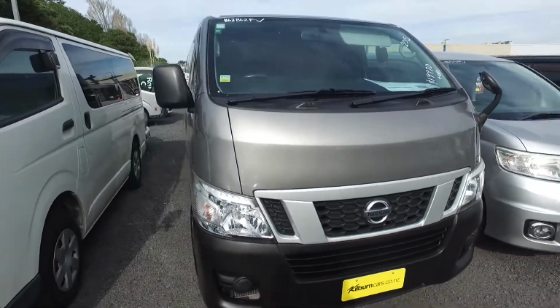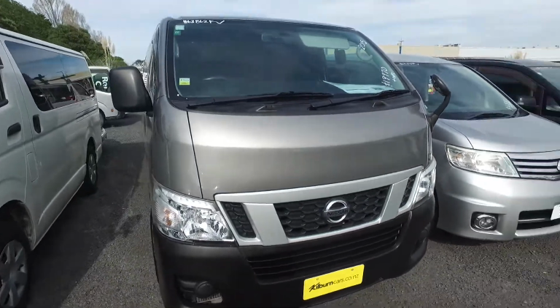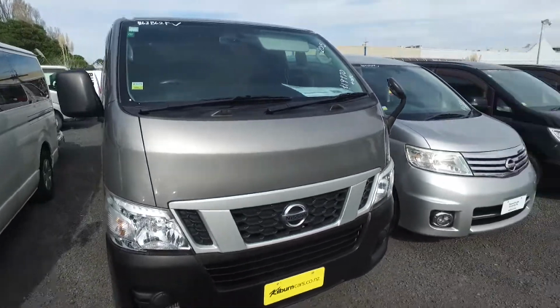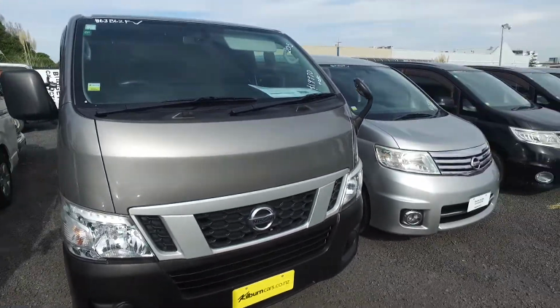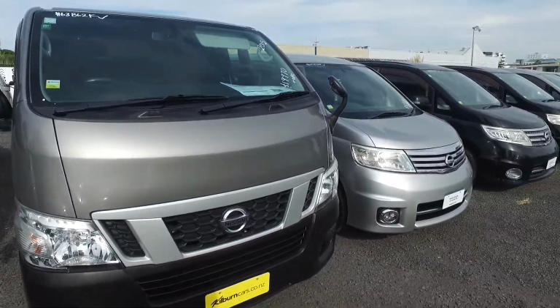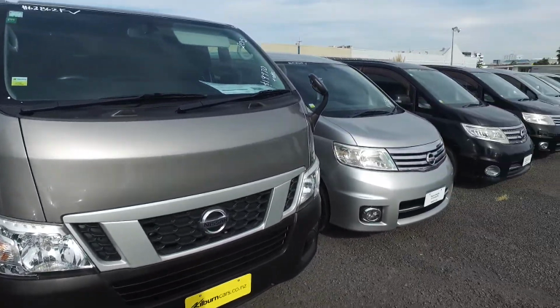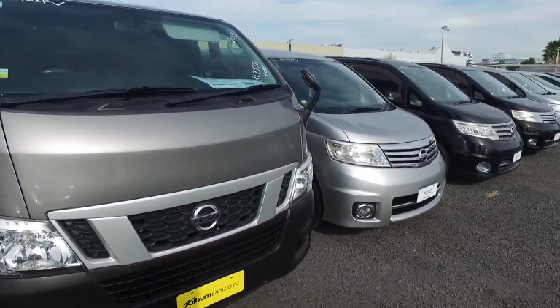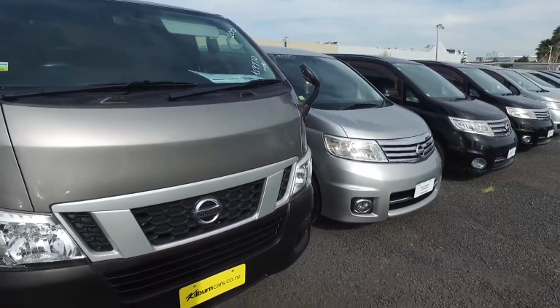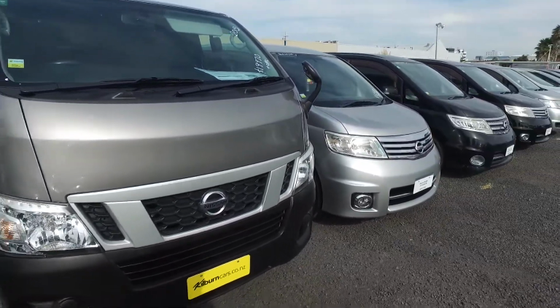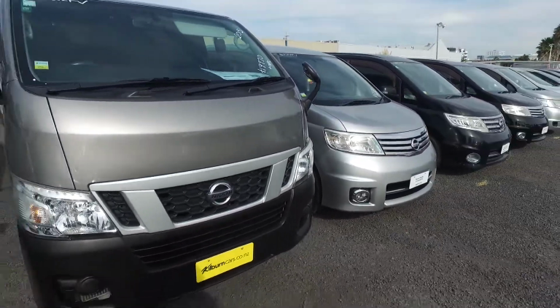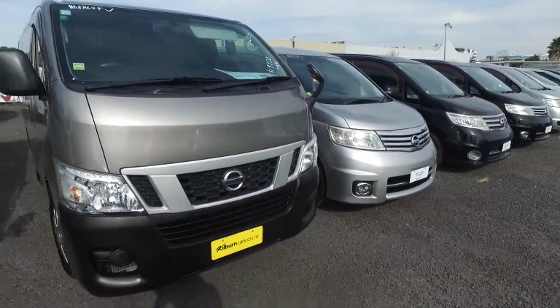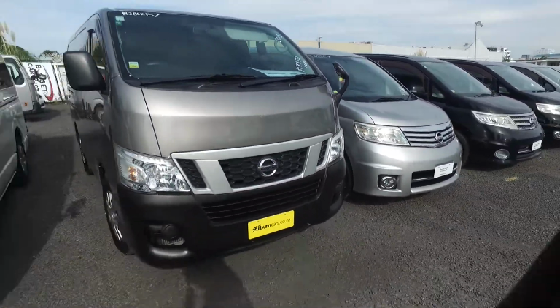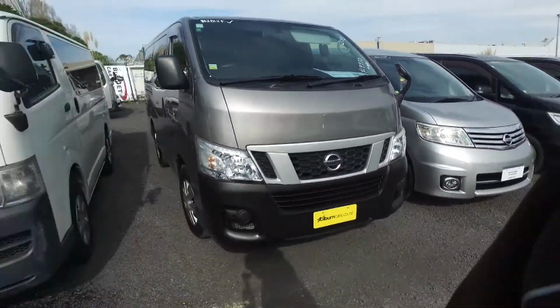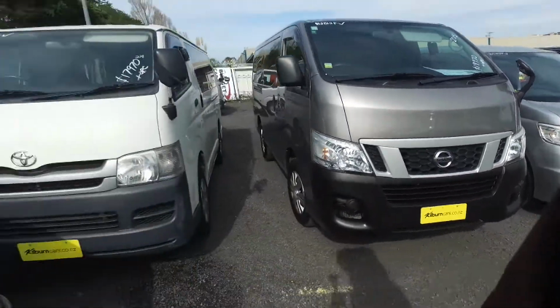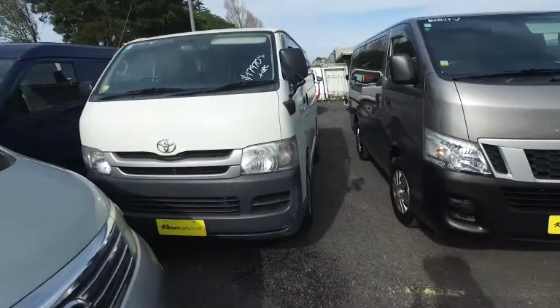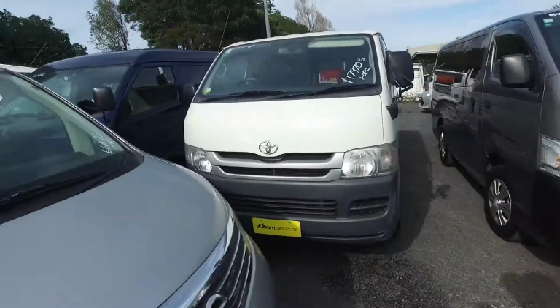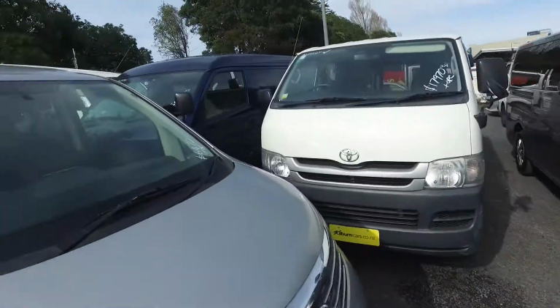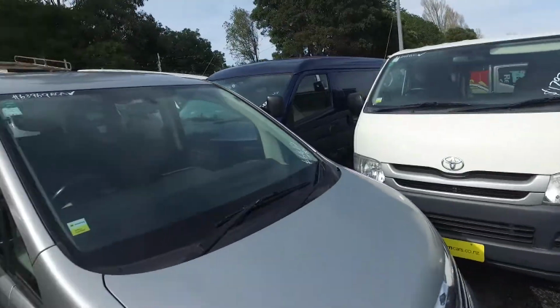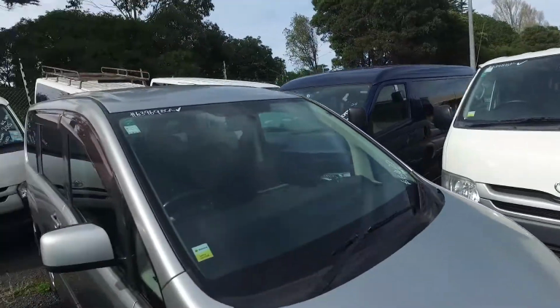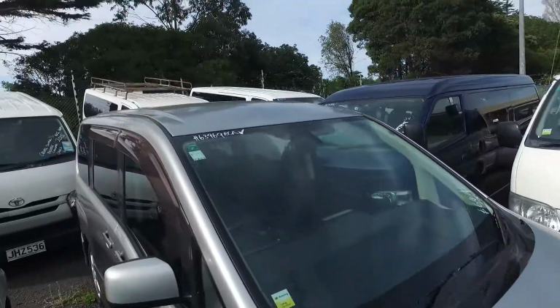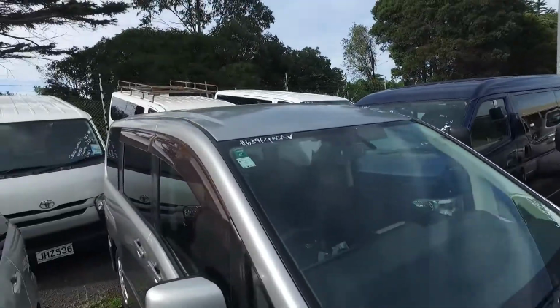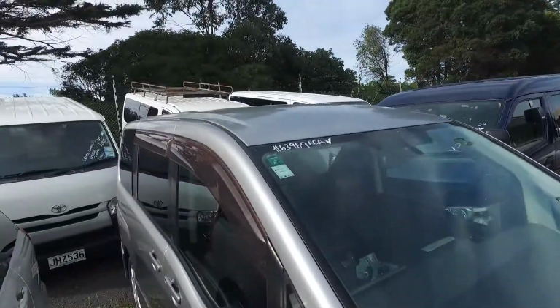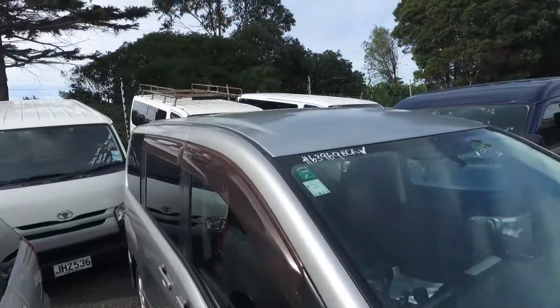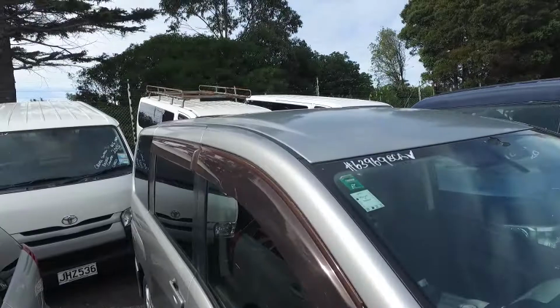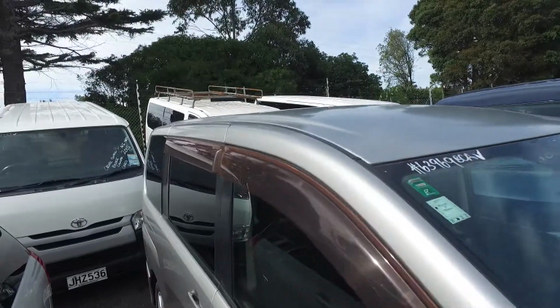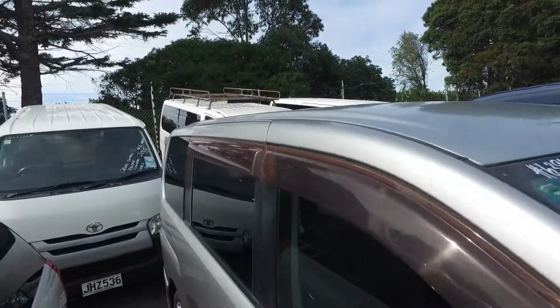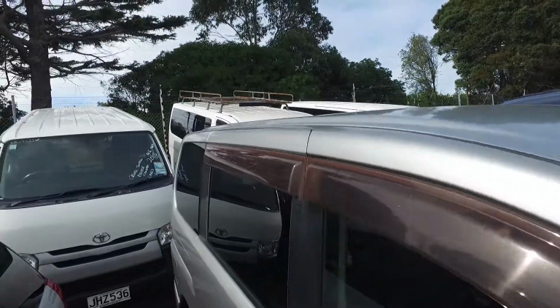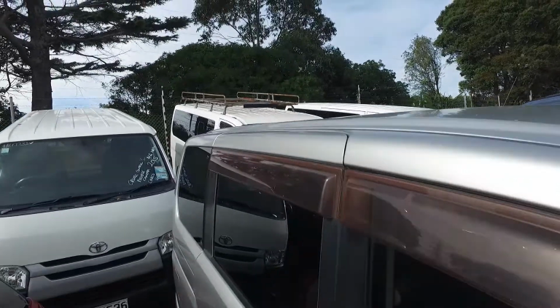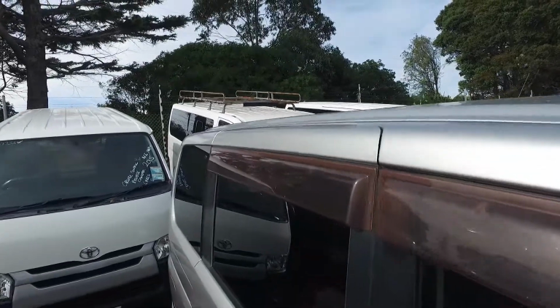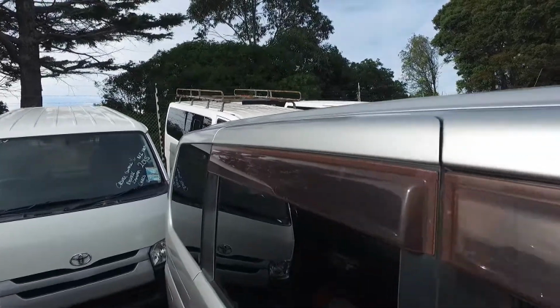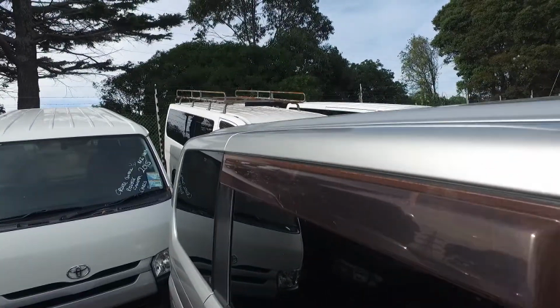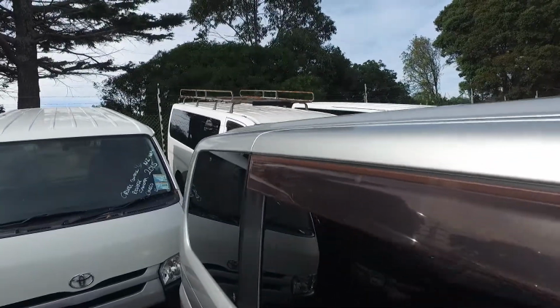That one there is $20,000 plus on-roads. We've done it over here with Refrax on it — that one is $22,000 plus on-roads.